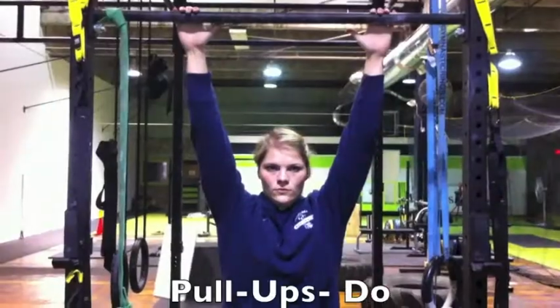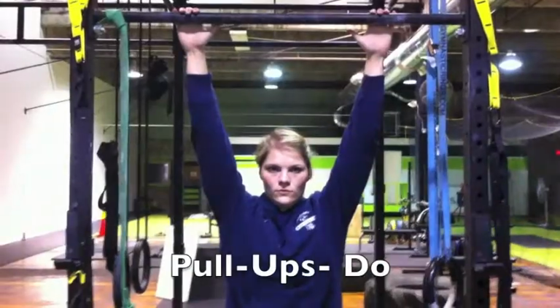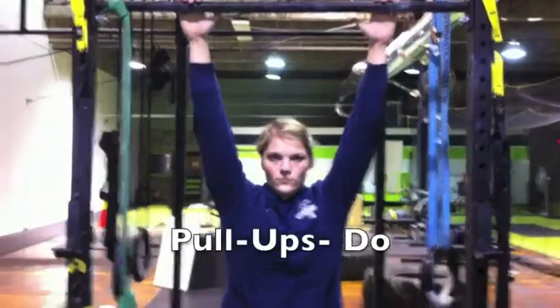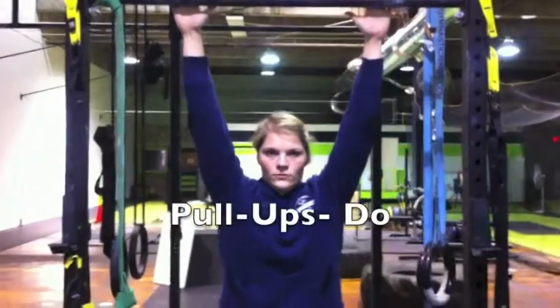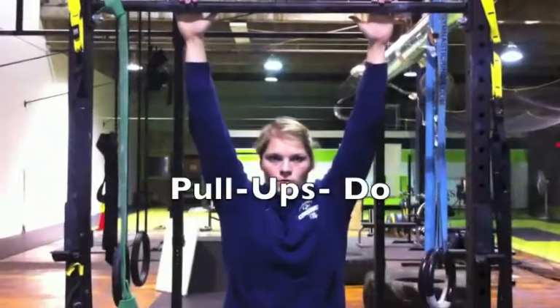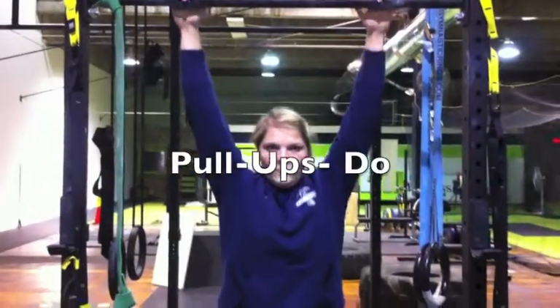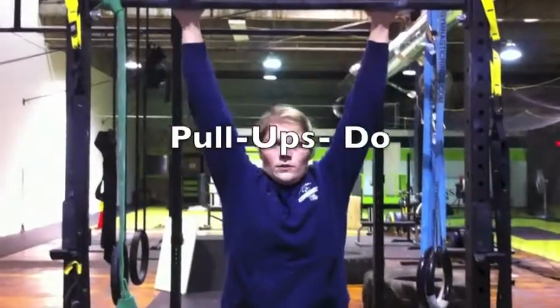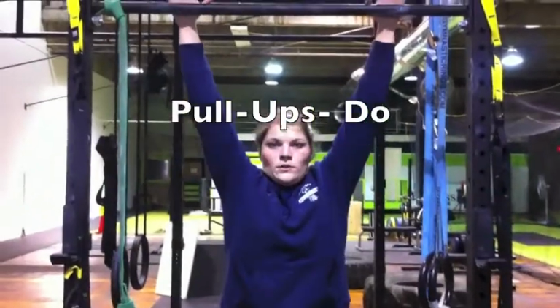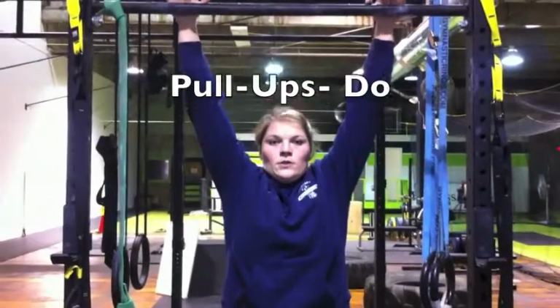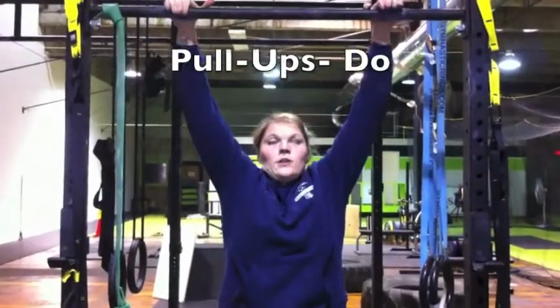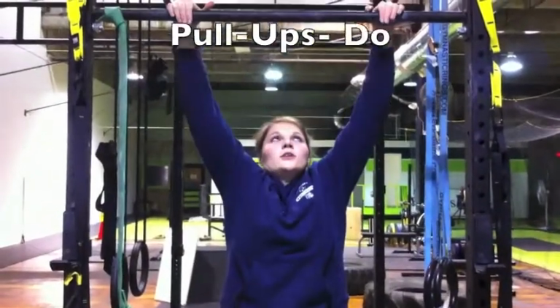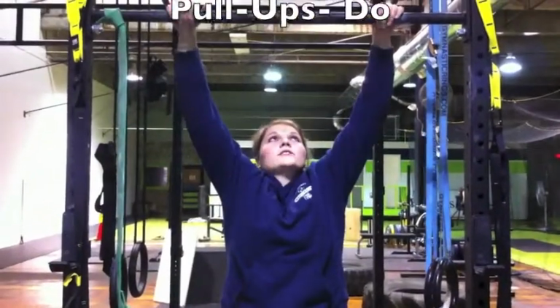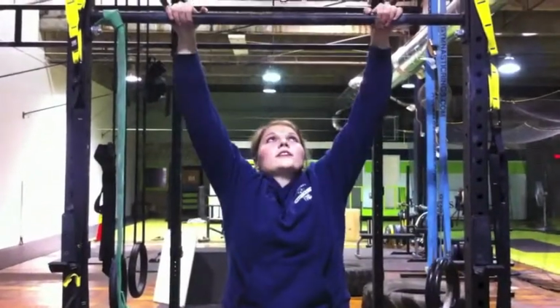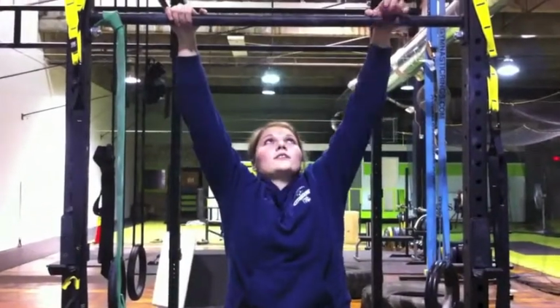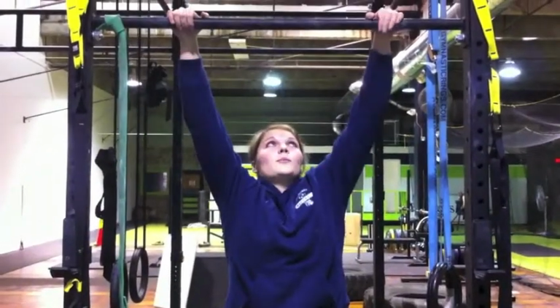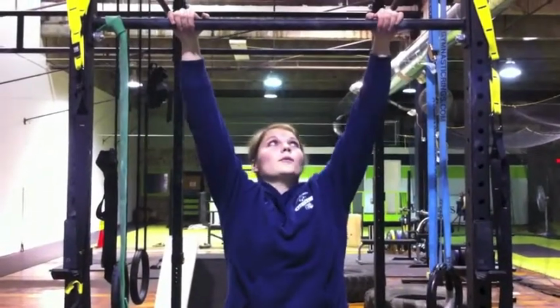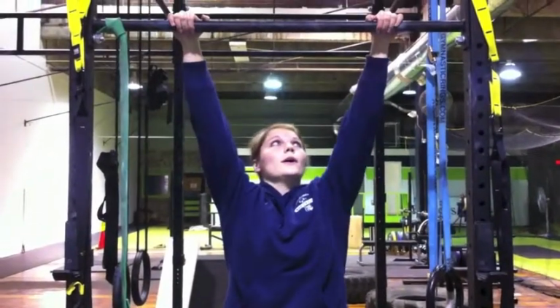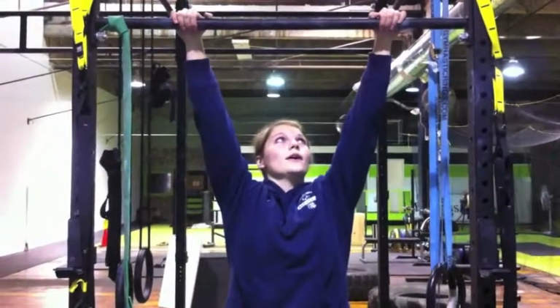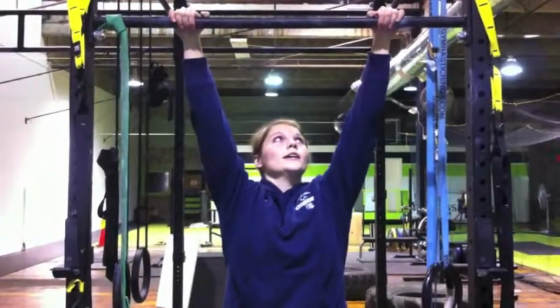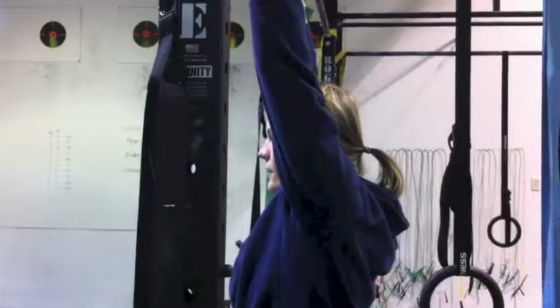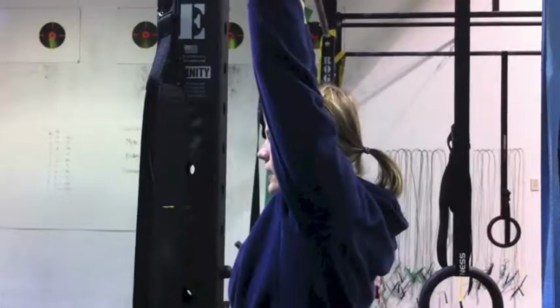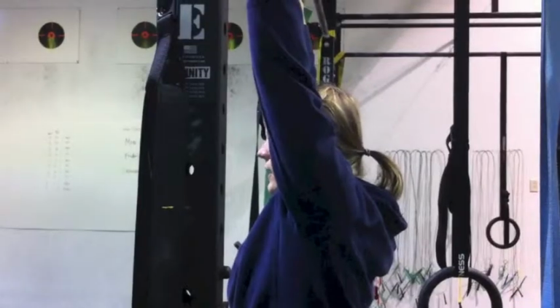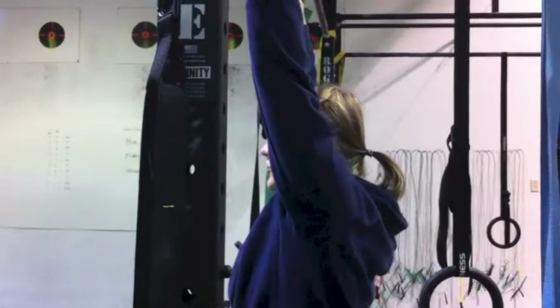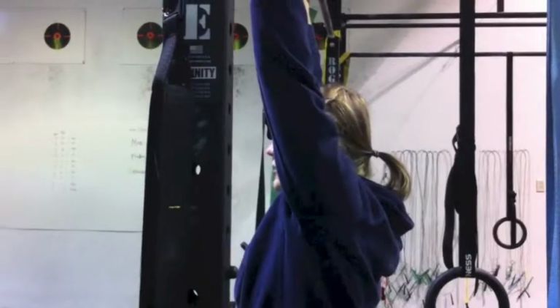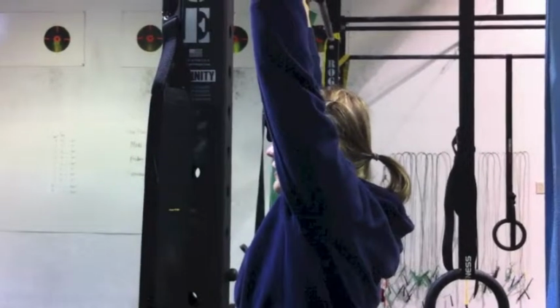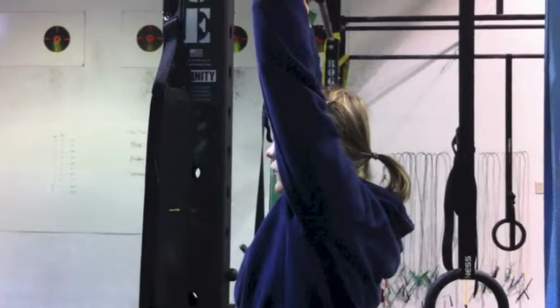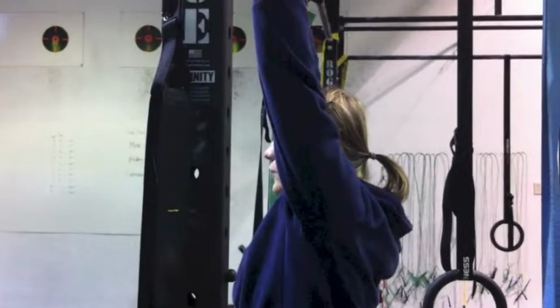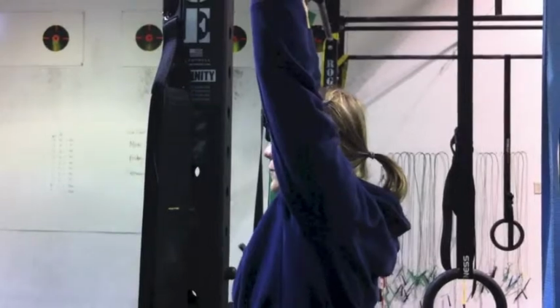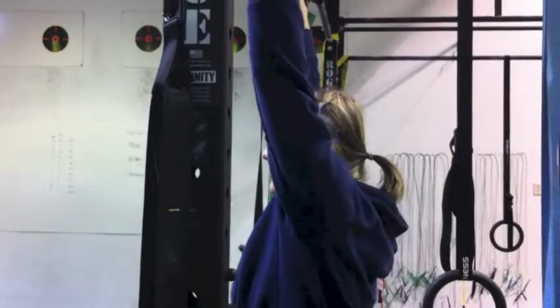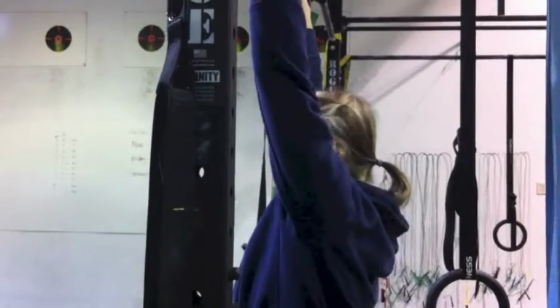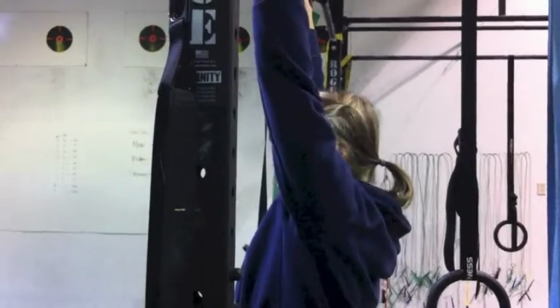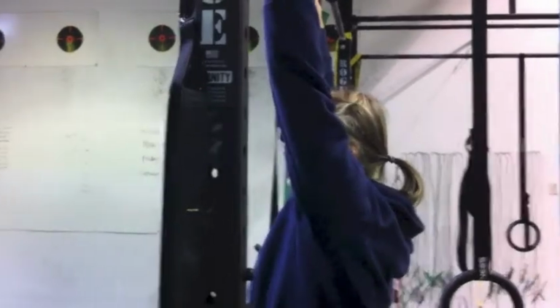Do! Get a good solid grip on the bar, and get your chin all the way above the bars.